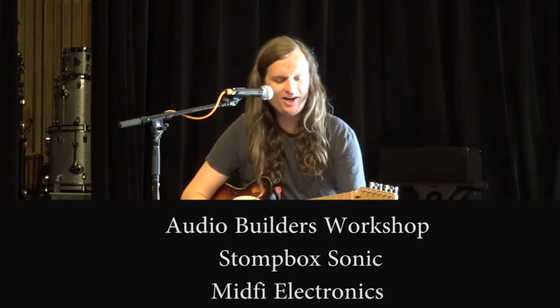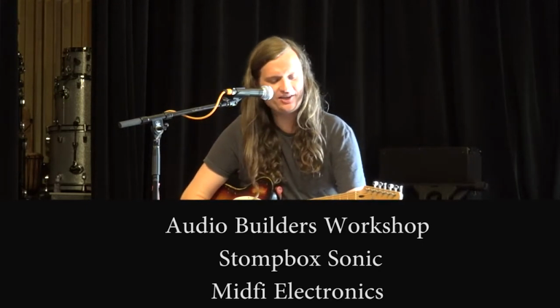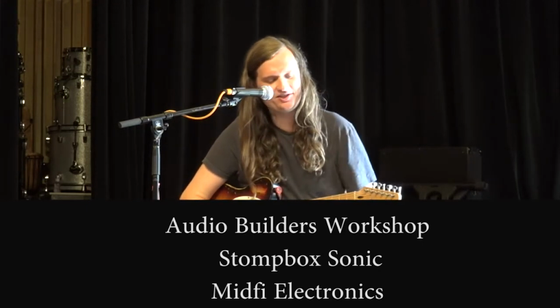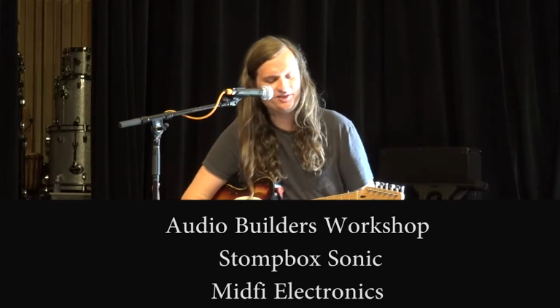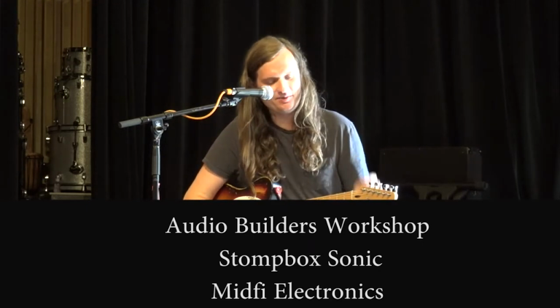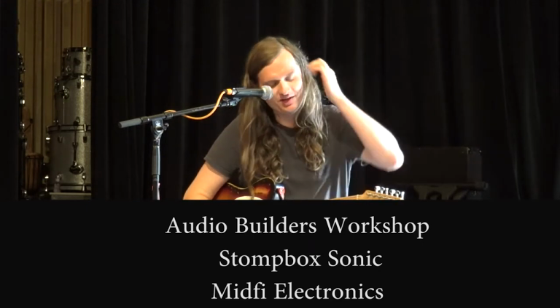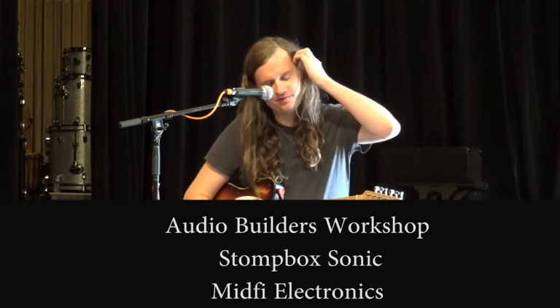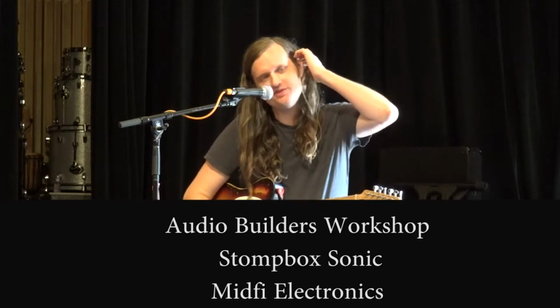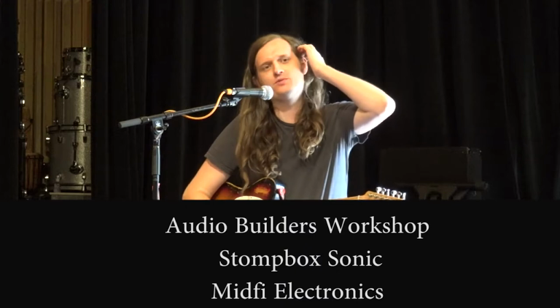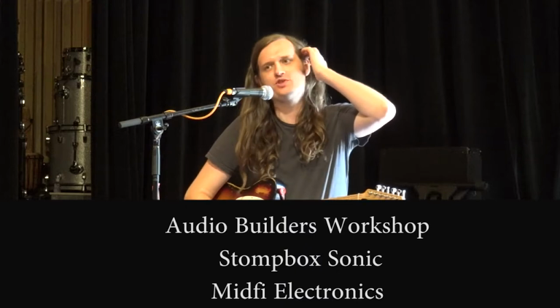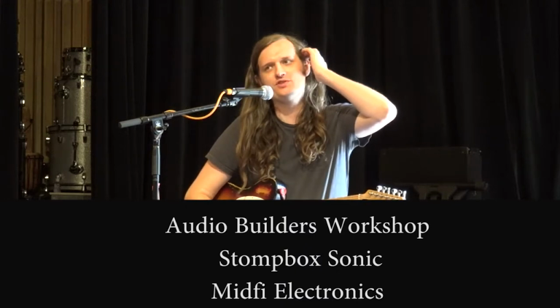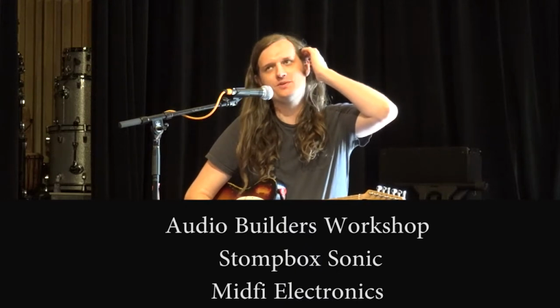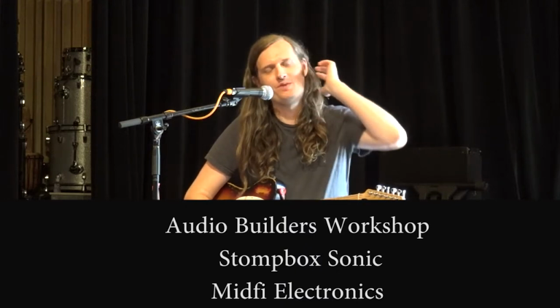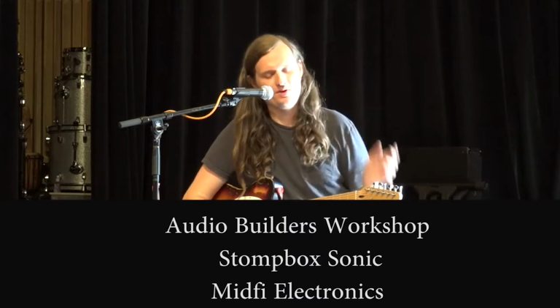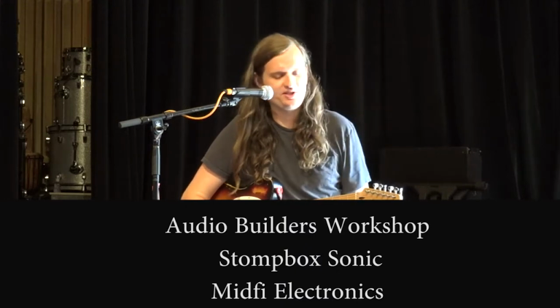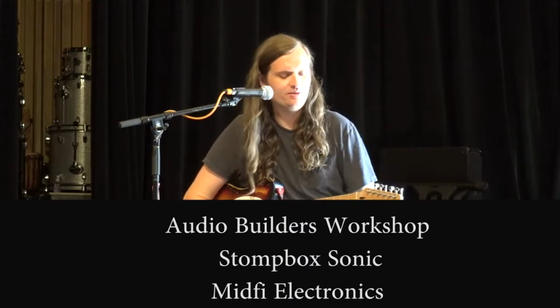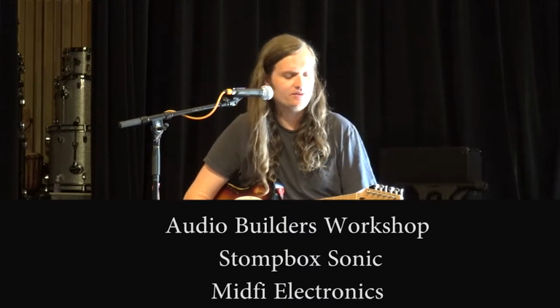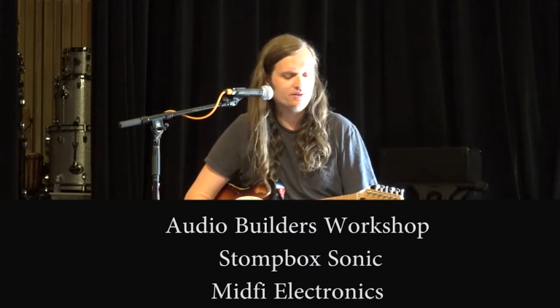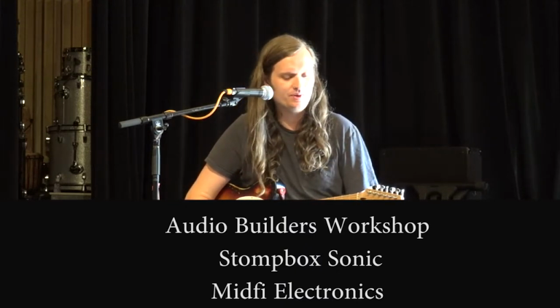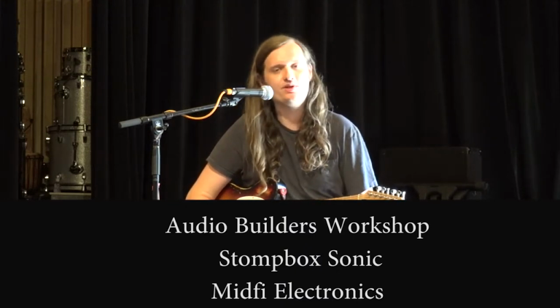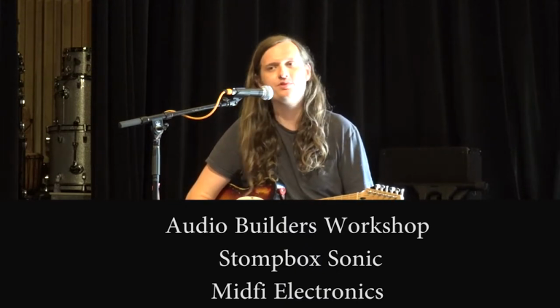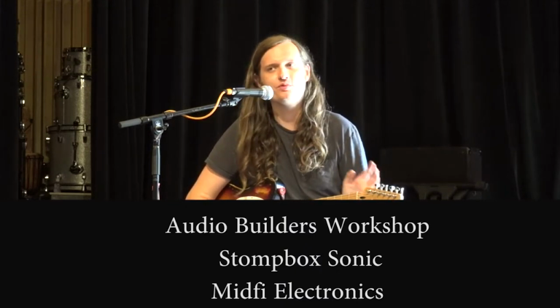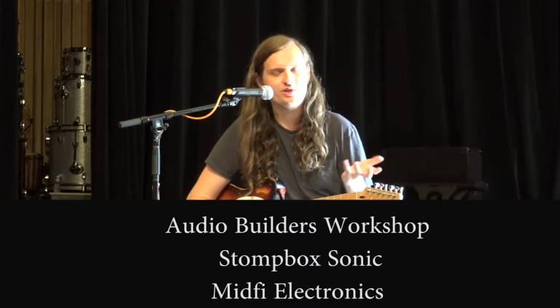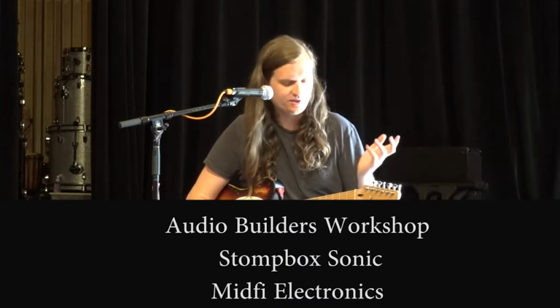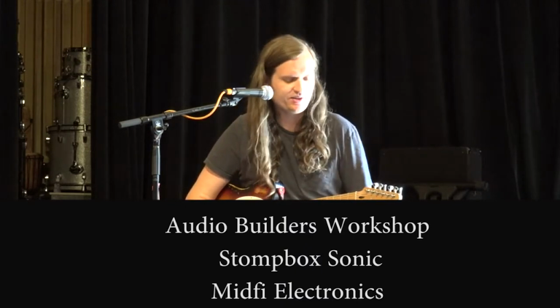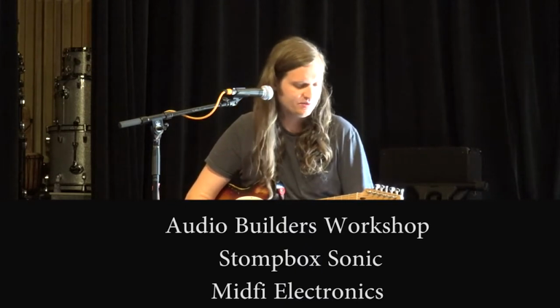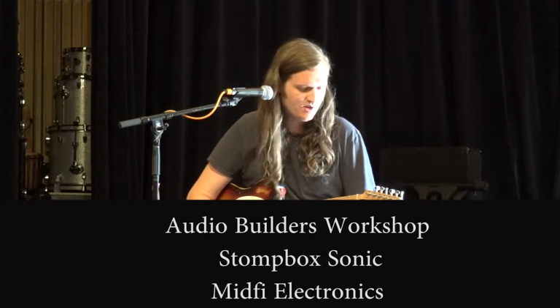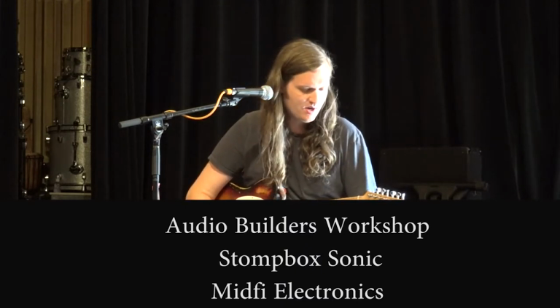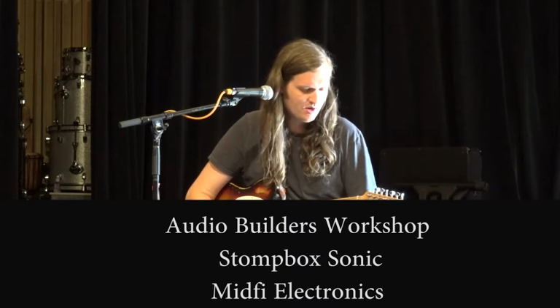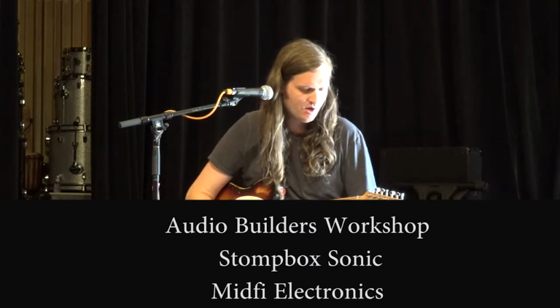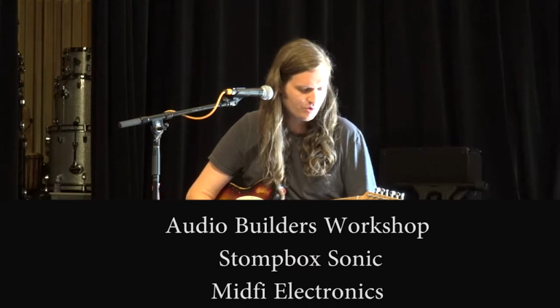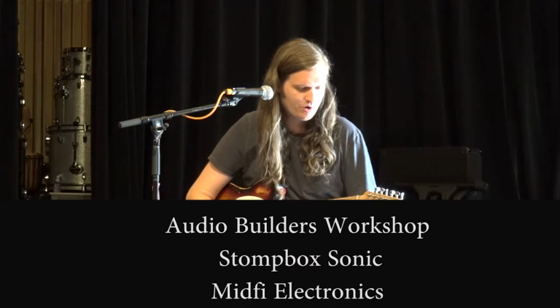Next is the Demo Tape Fuzz, which is meant to sound like the preamp to a four-track cassette recorder.